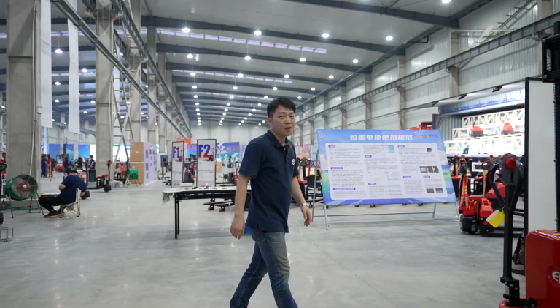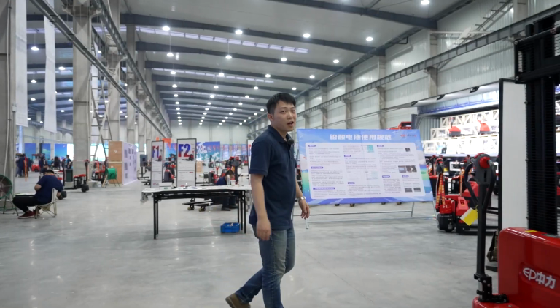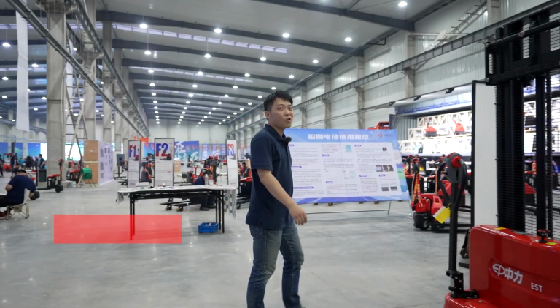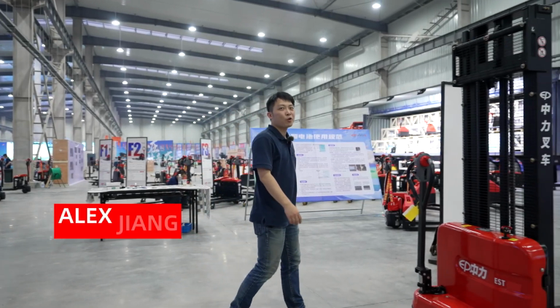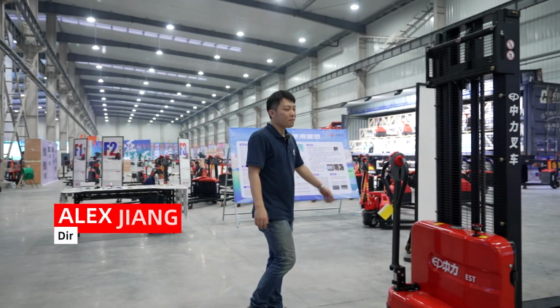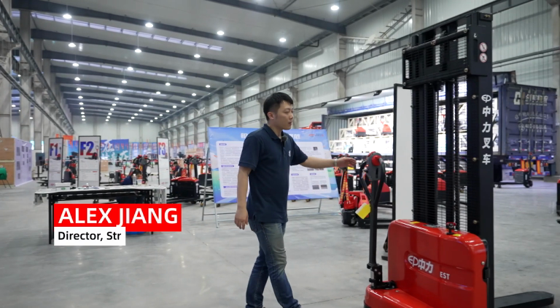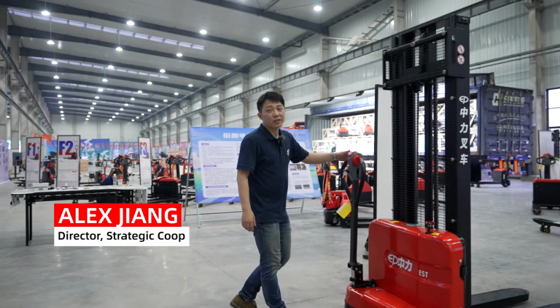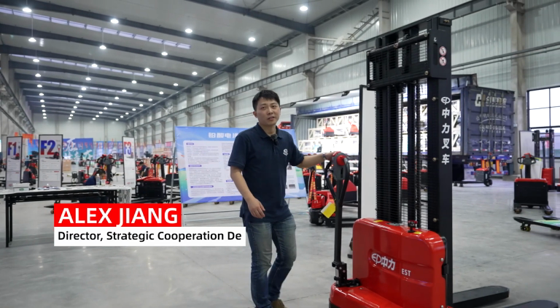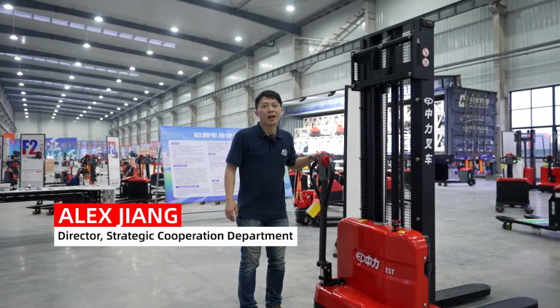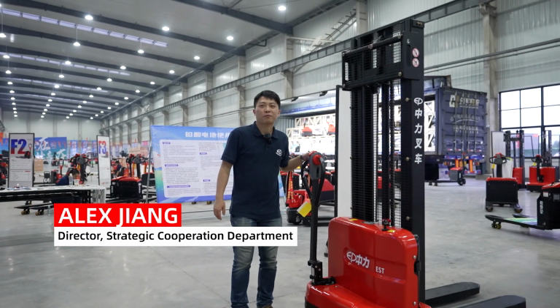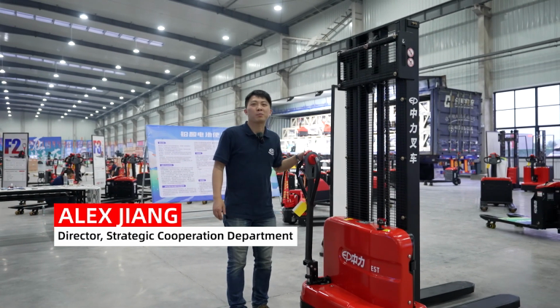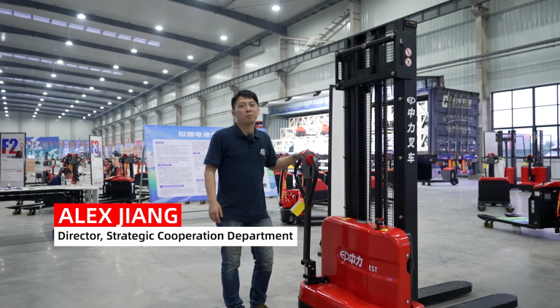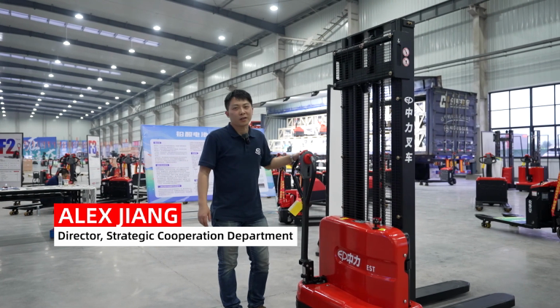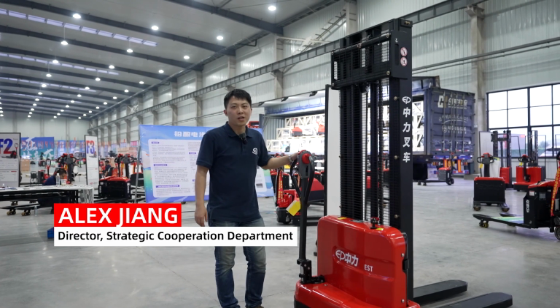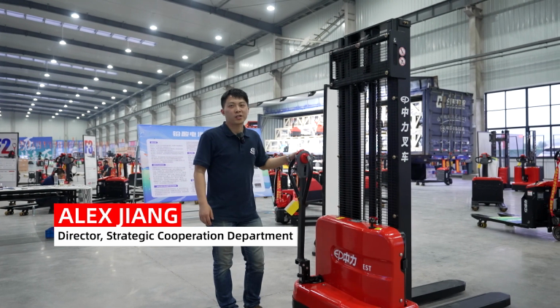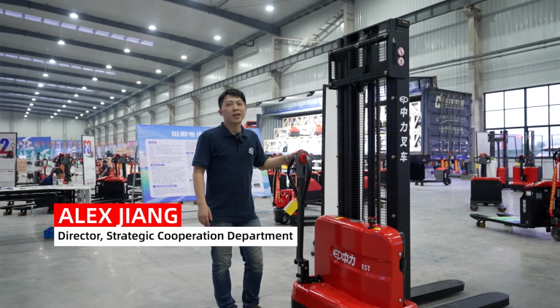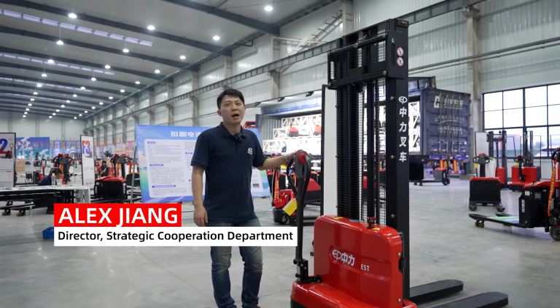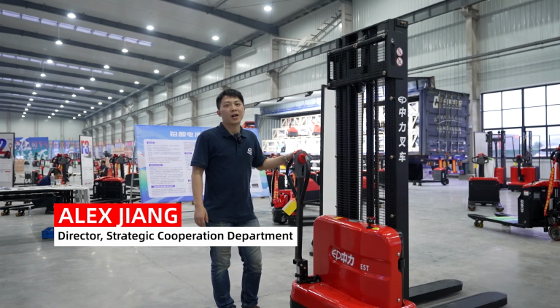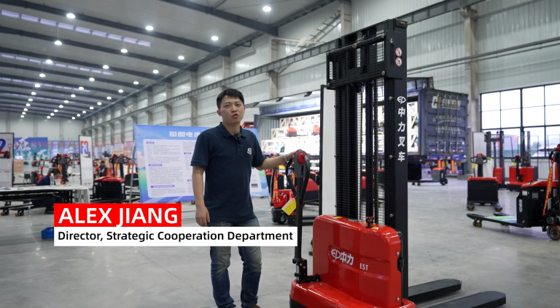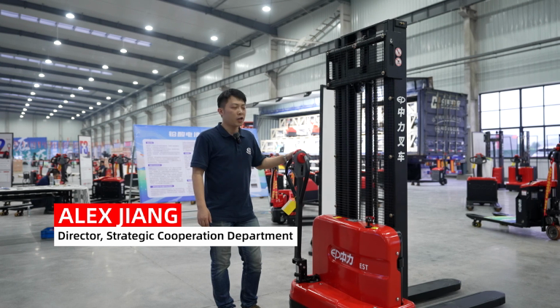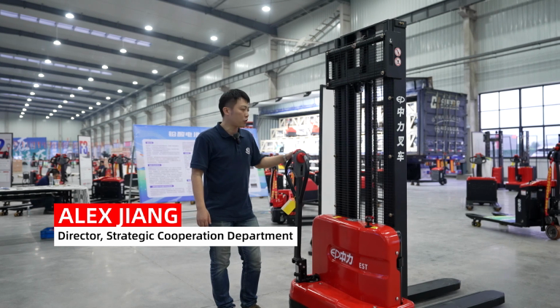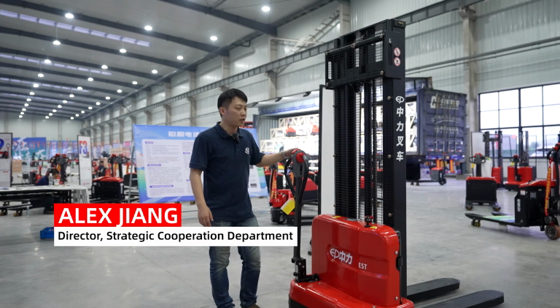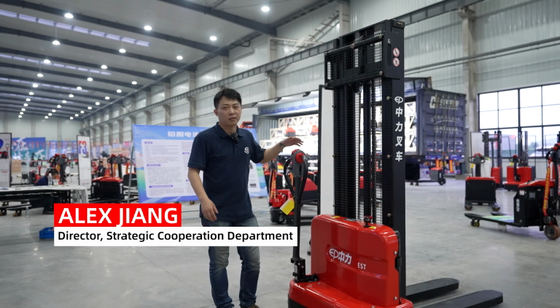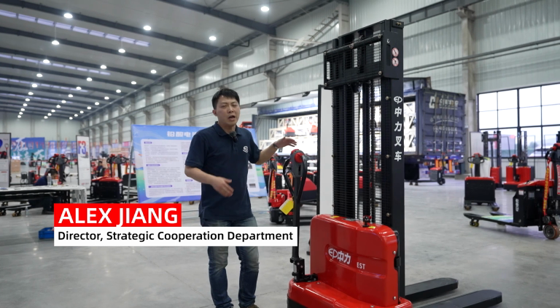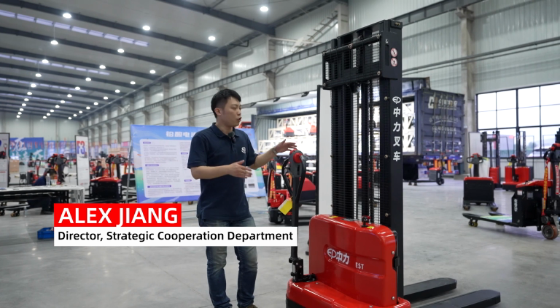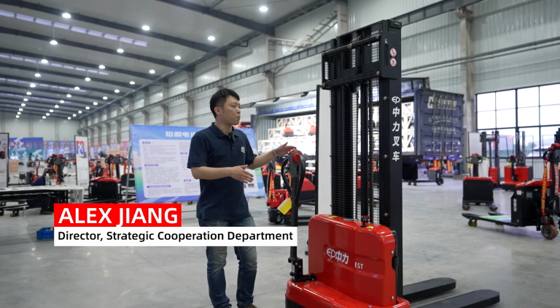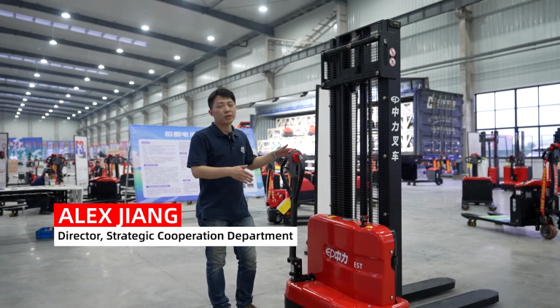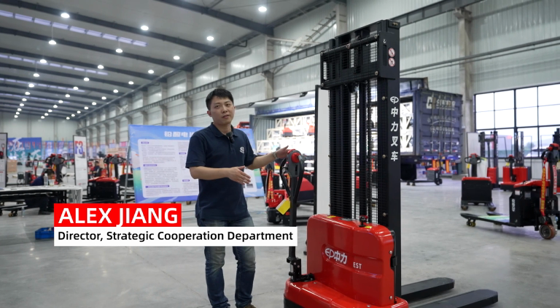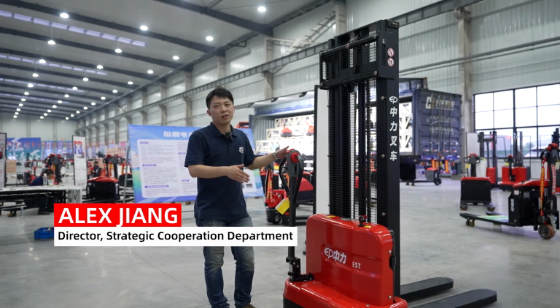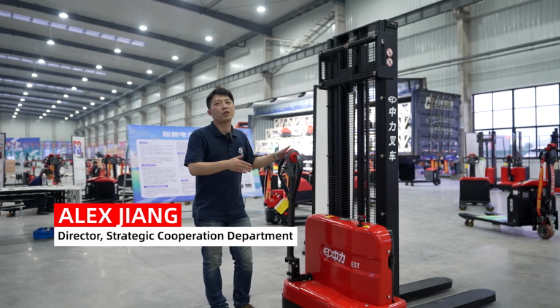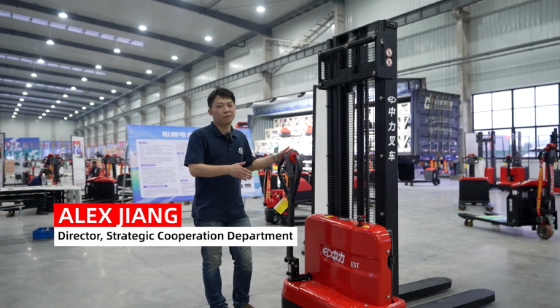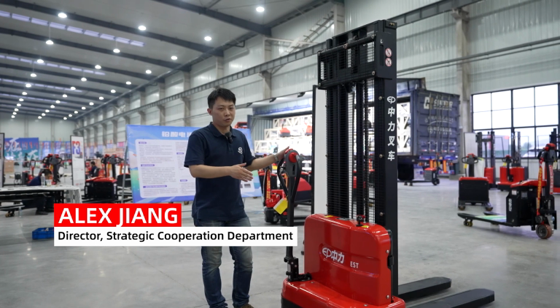Hello everyone, this is Alex from EP. Today, I'm glad to introduce this new budget saver to all of you.